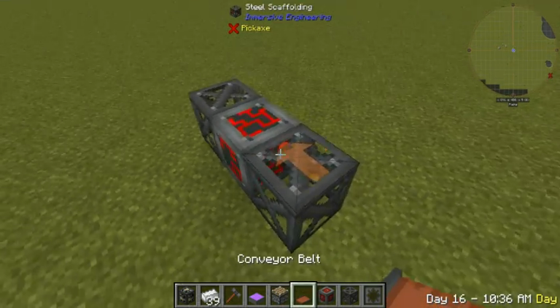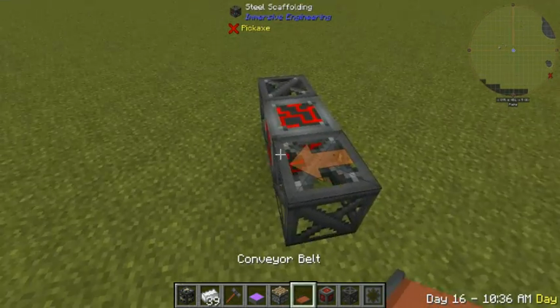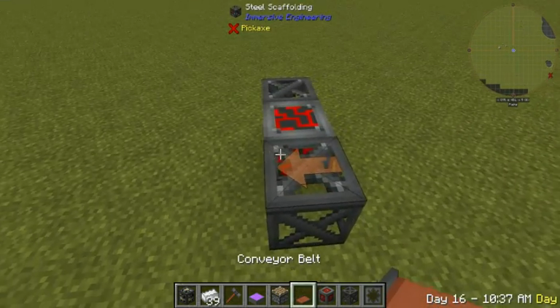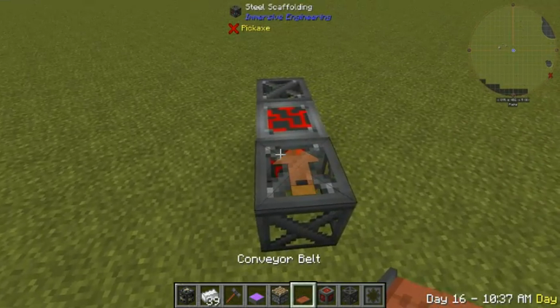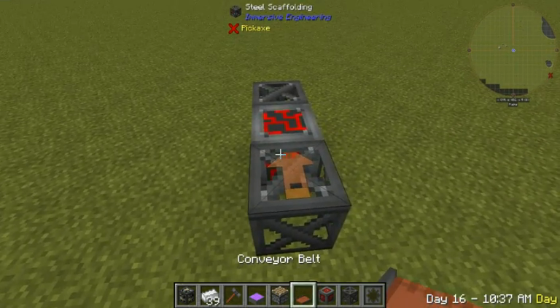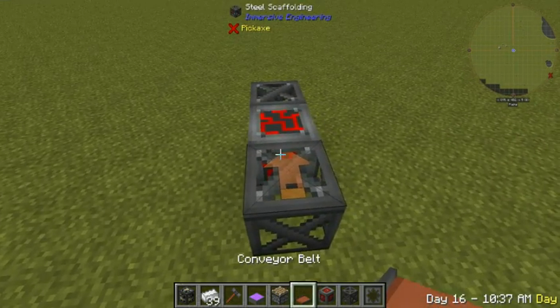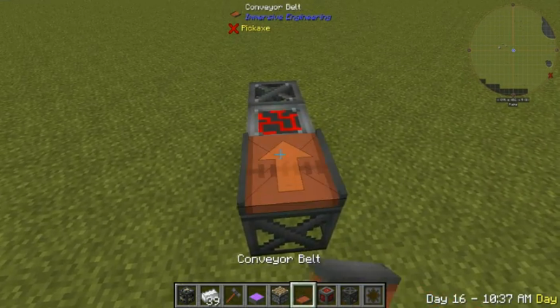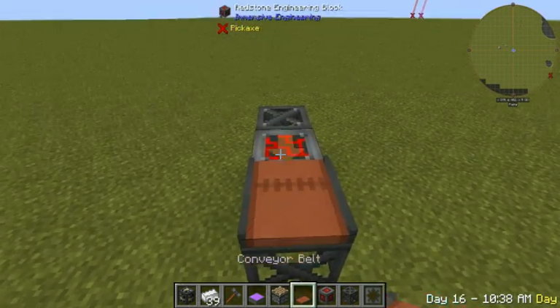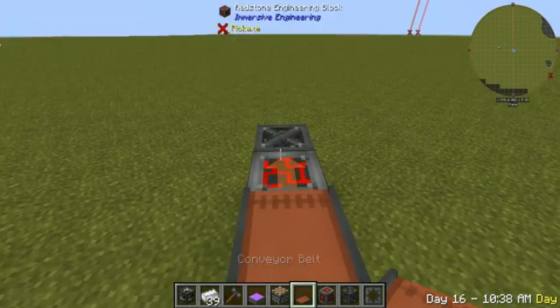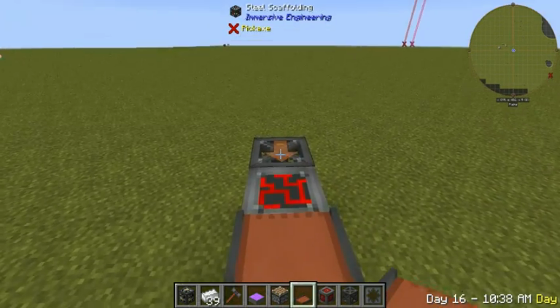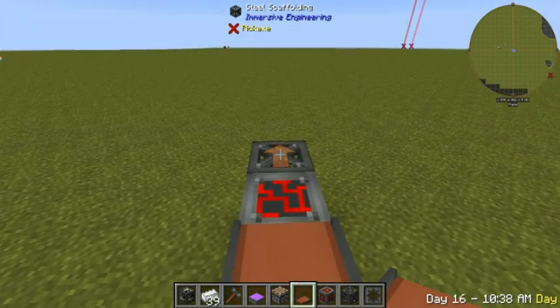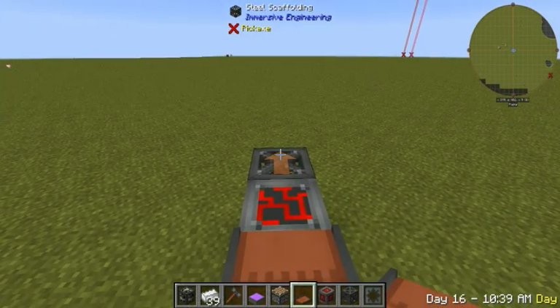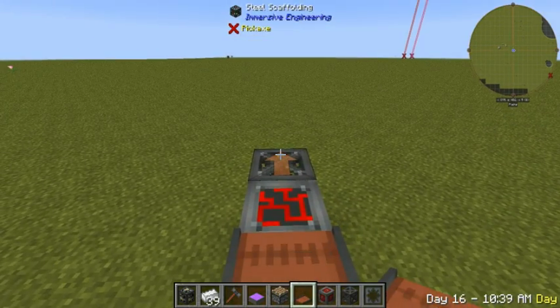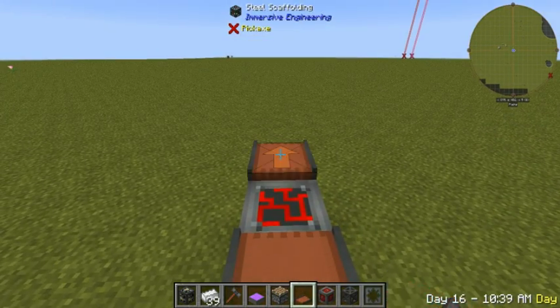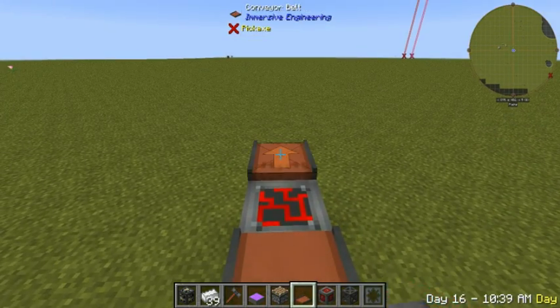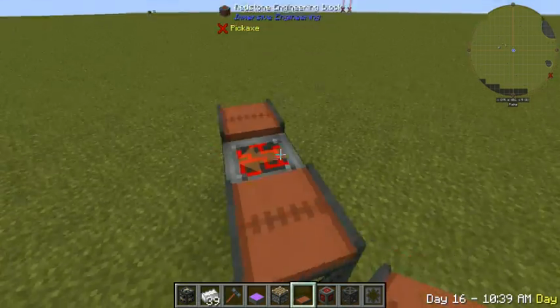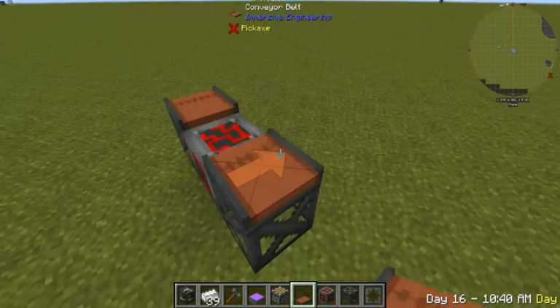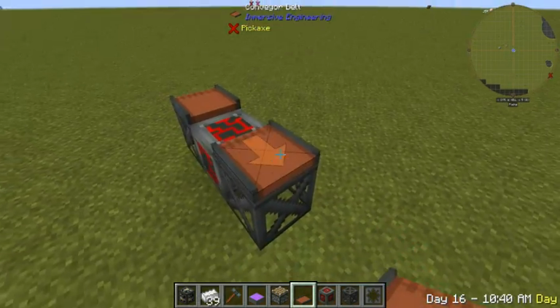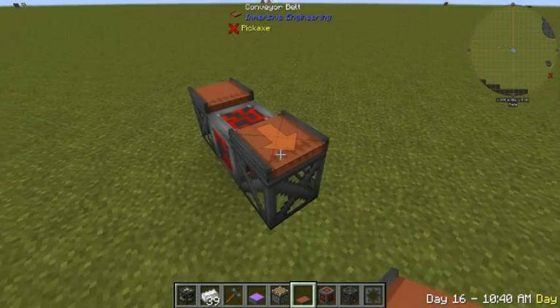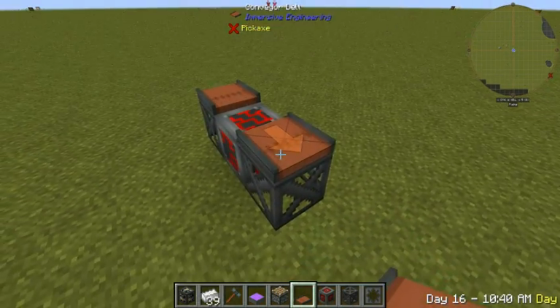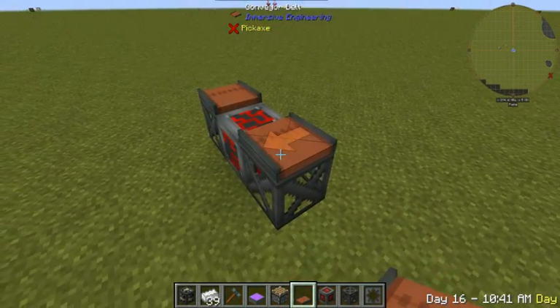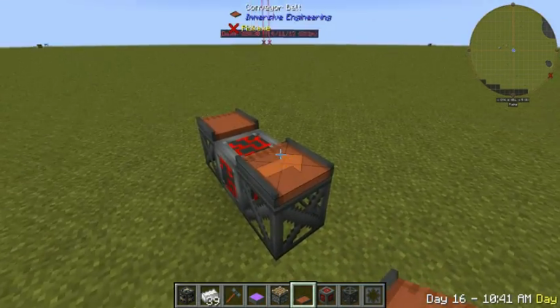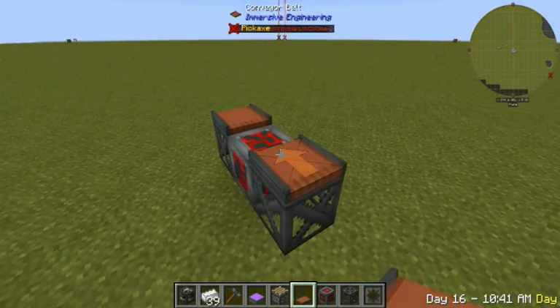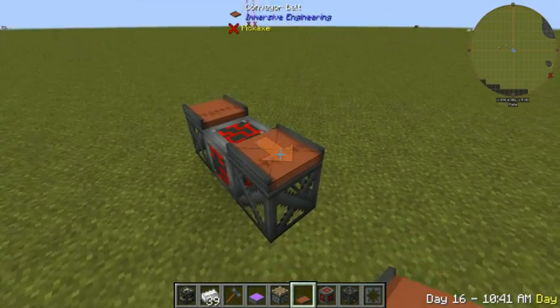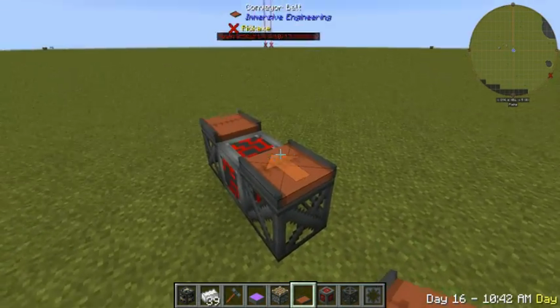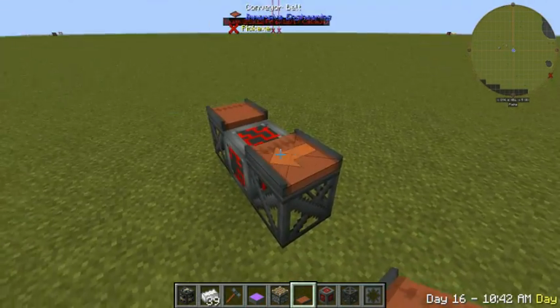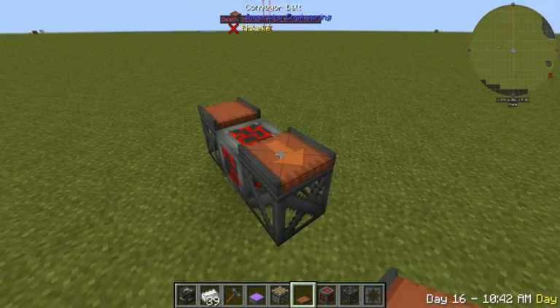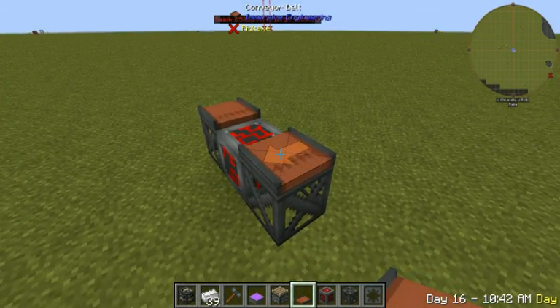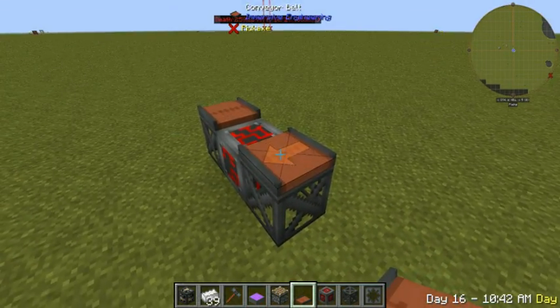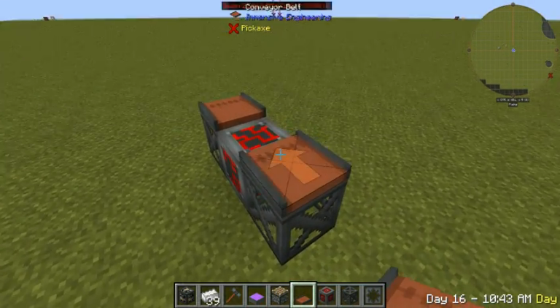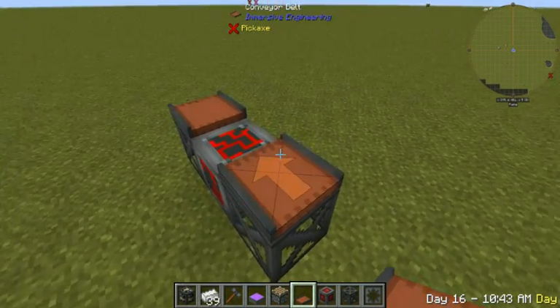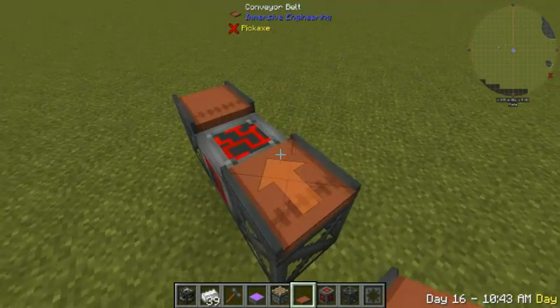You're going to place down your conveyor belts in the same direction, and if you notice they've got these little arrows to help you out with that.